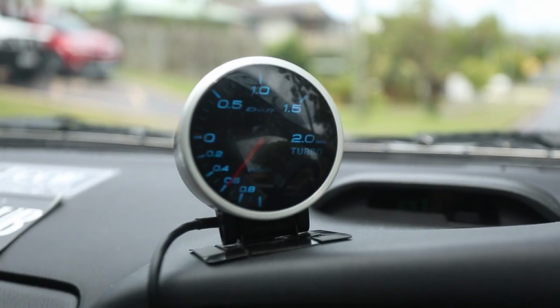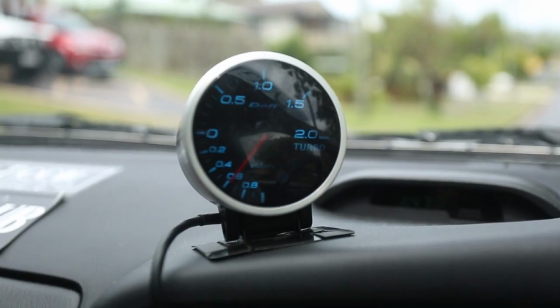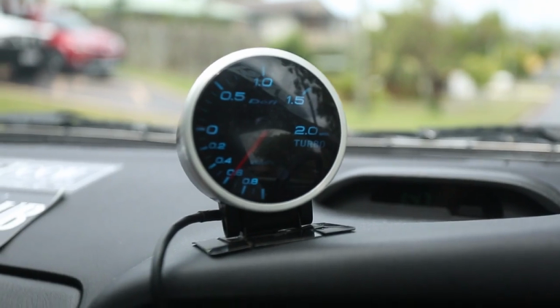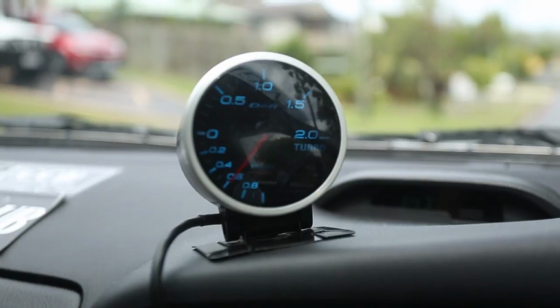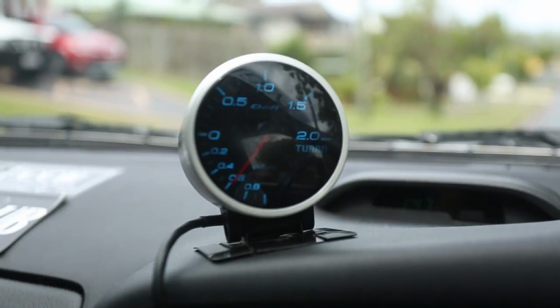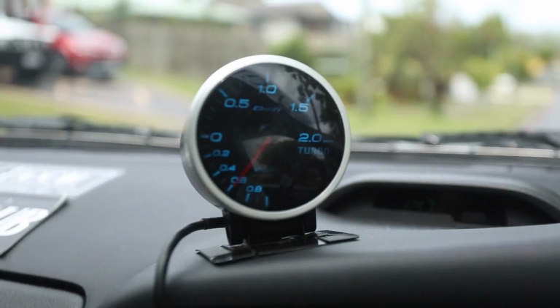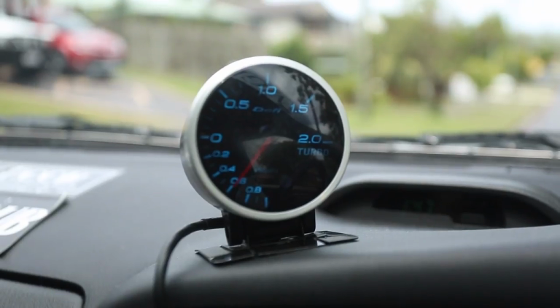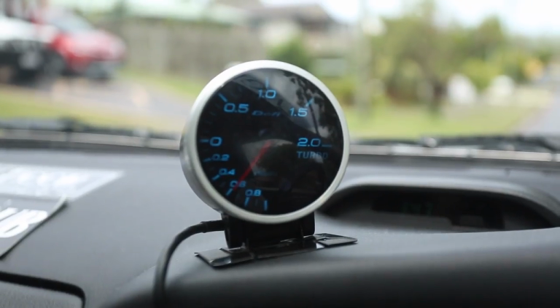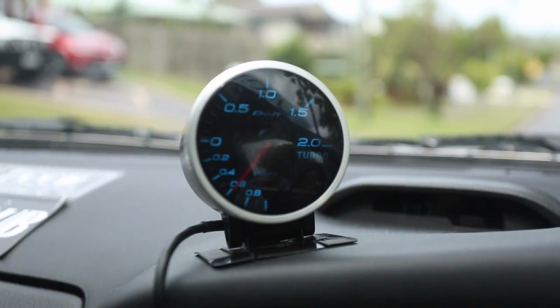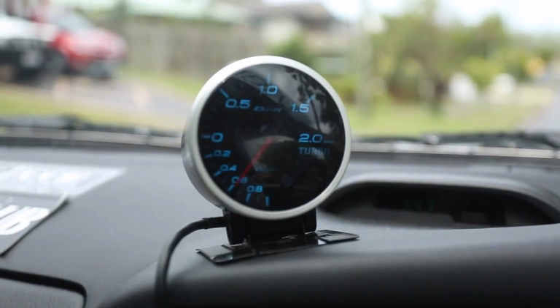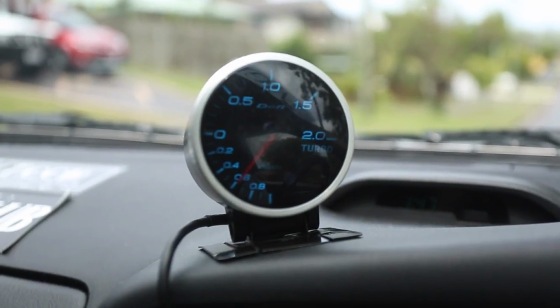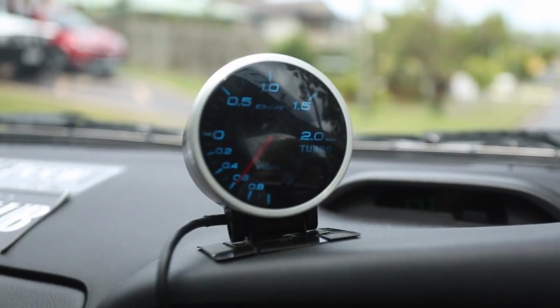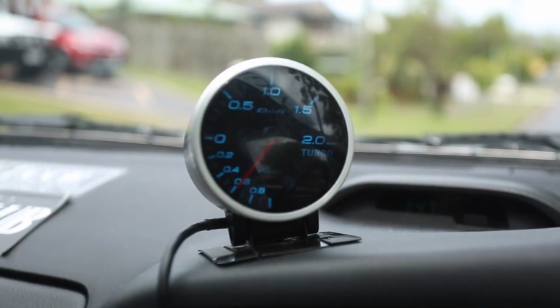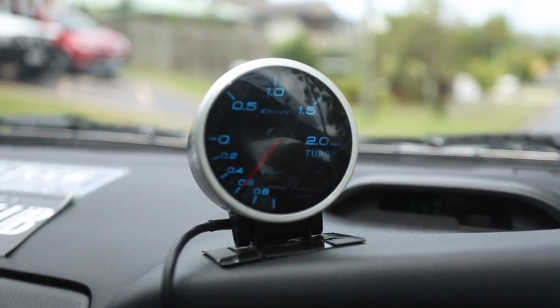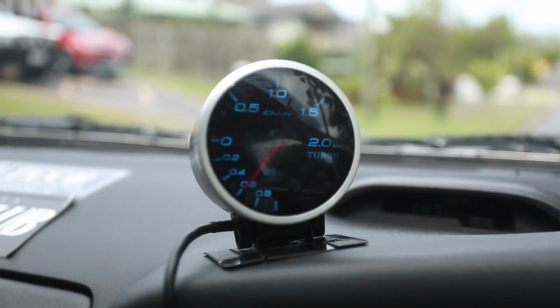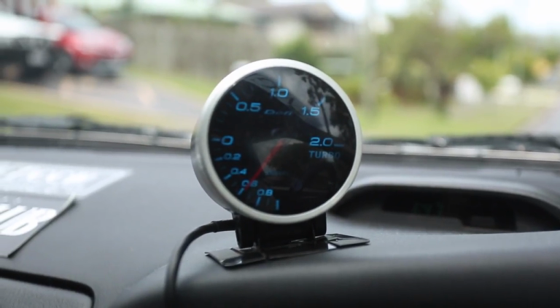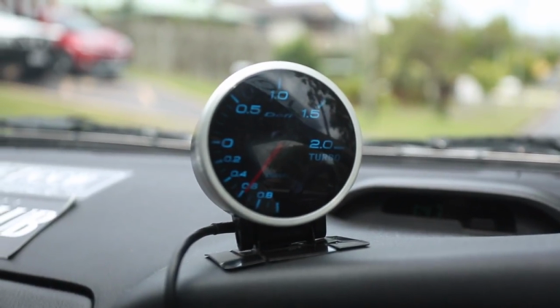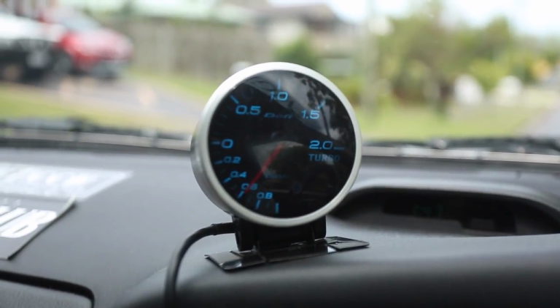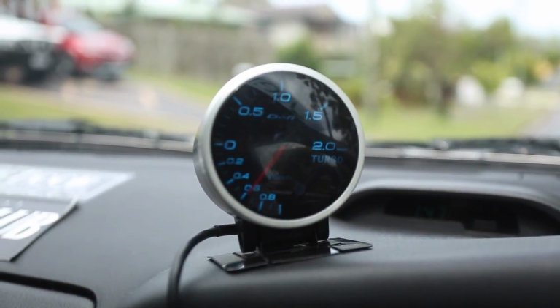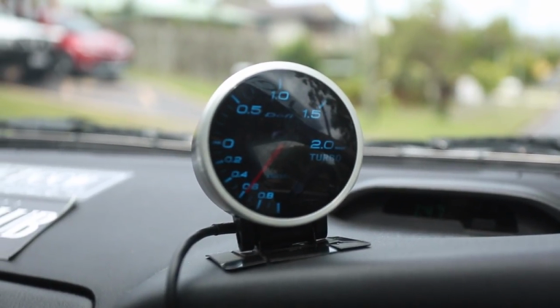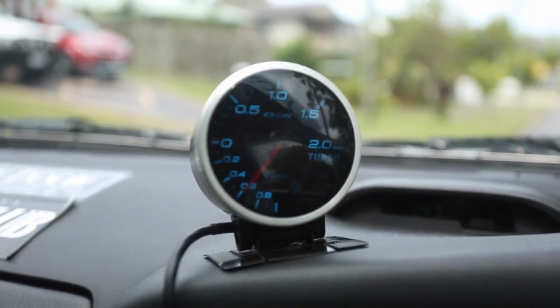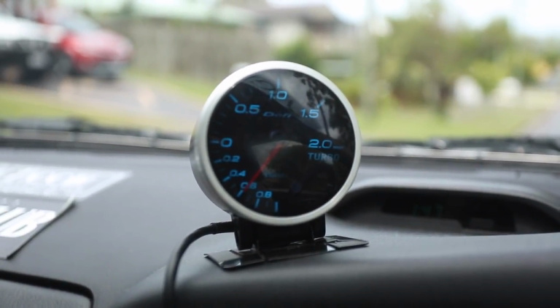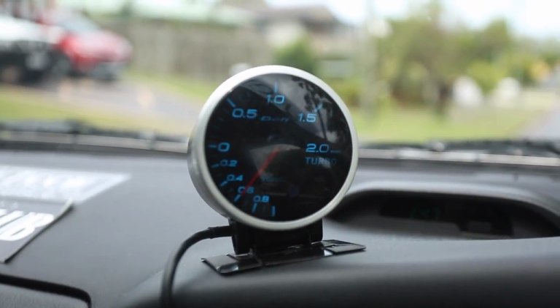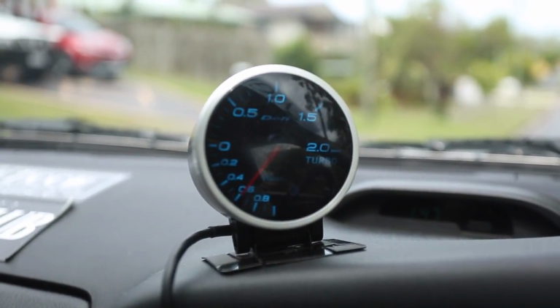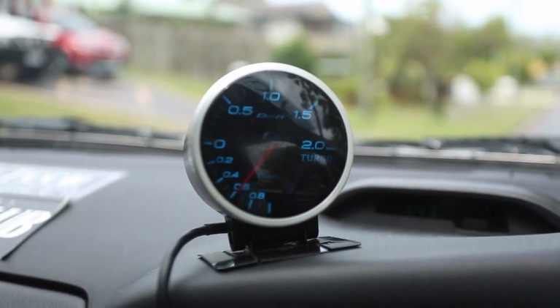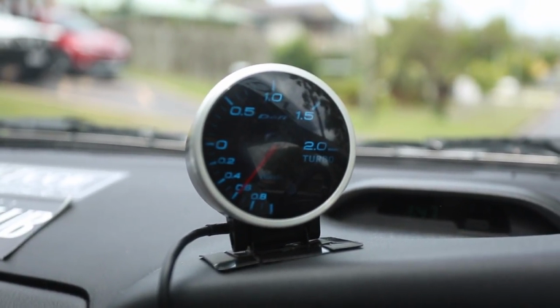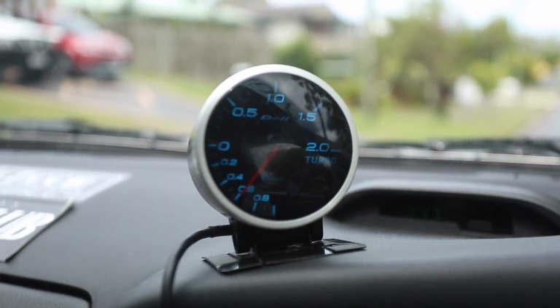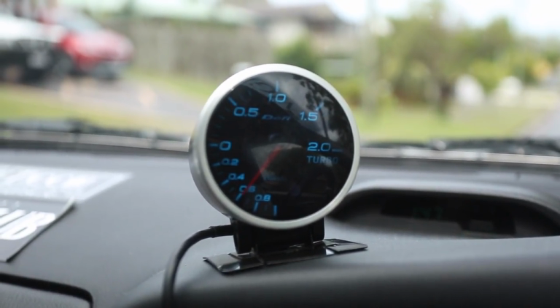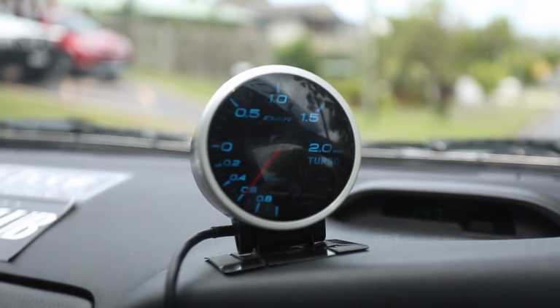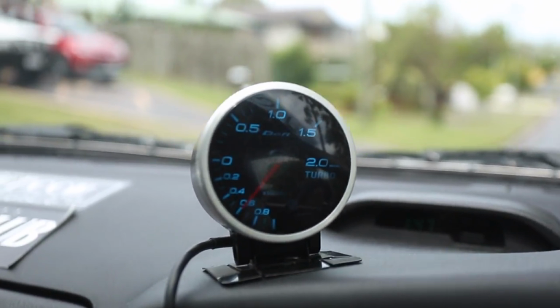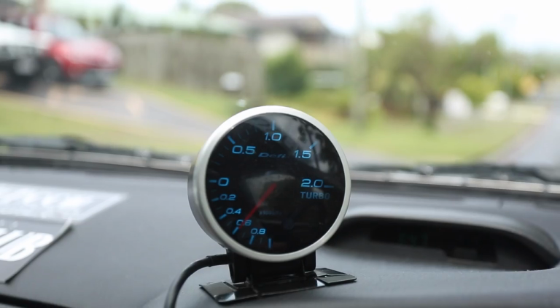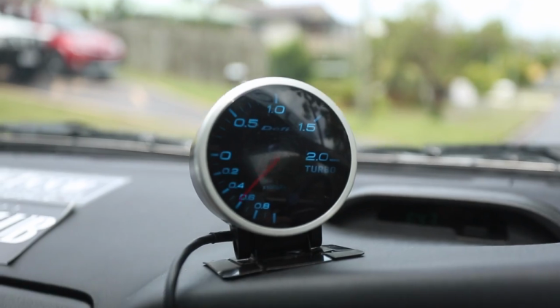So I'm going to do a pull and you can watch the boost gauge and see that it's making just about 0.6 bar.